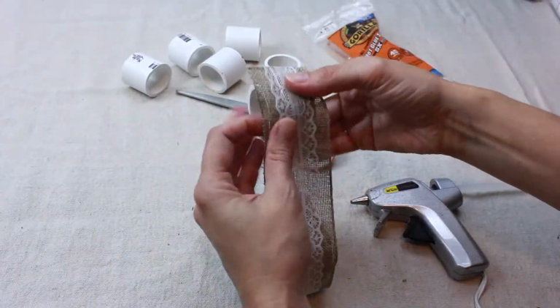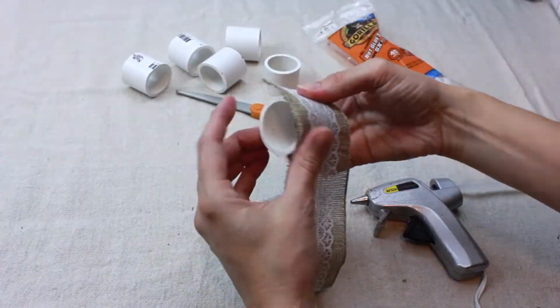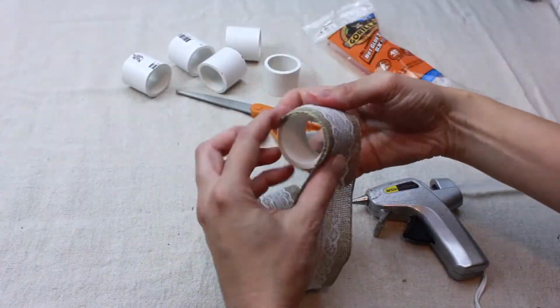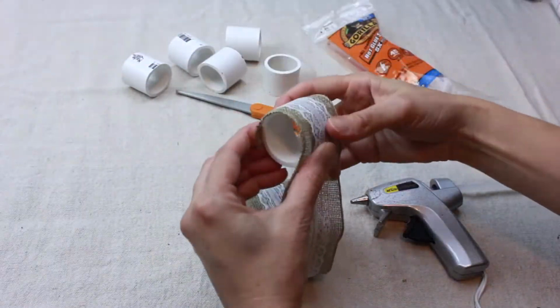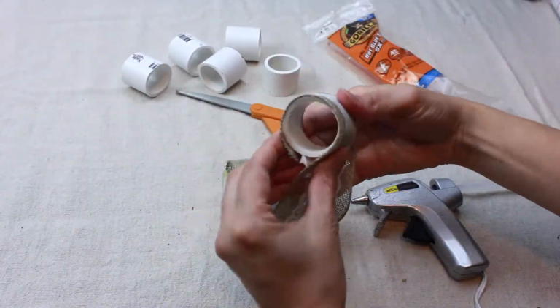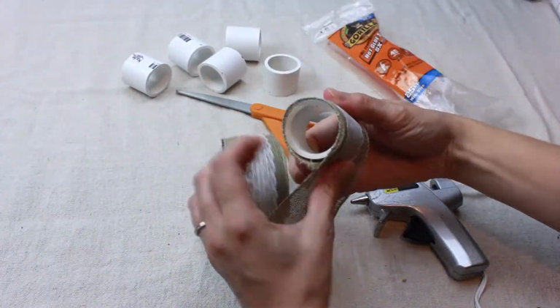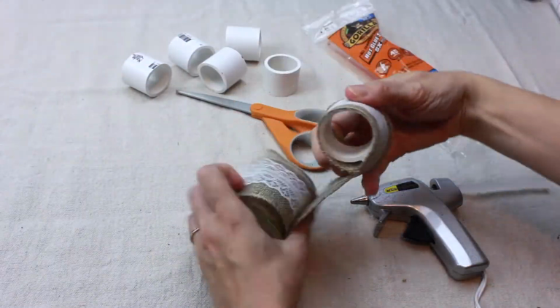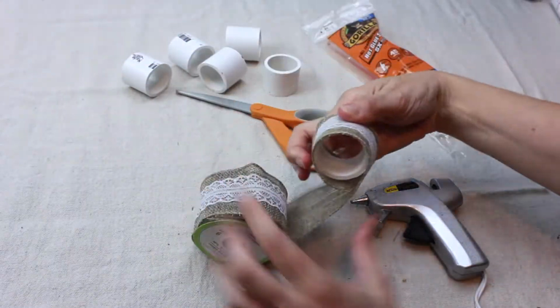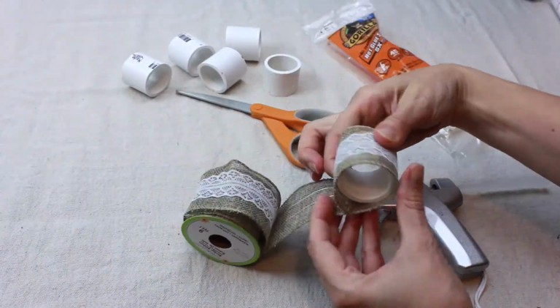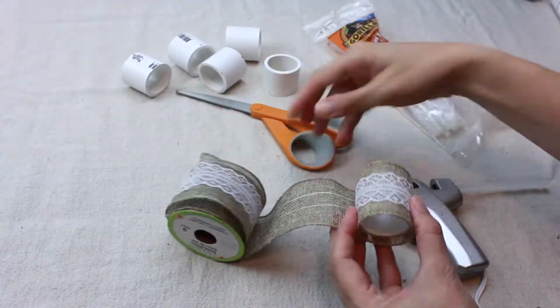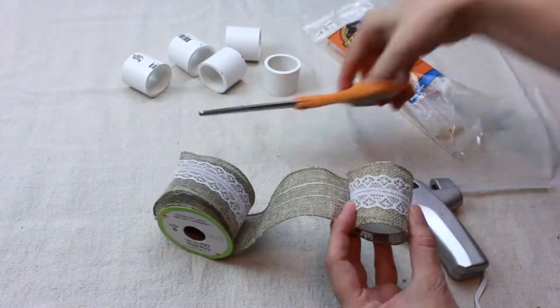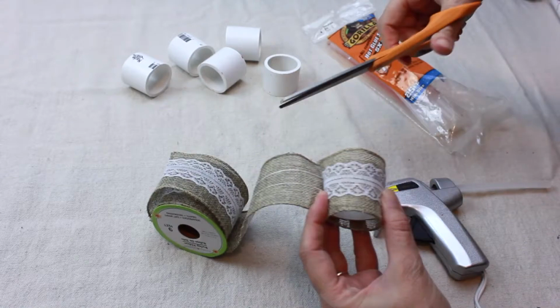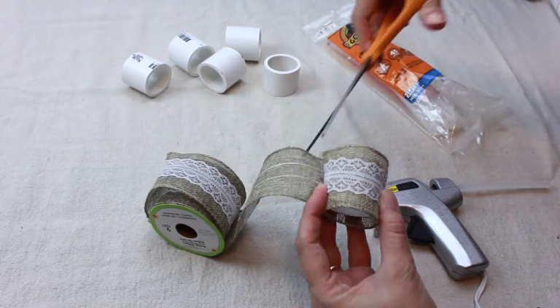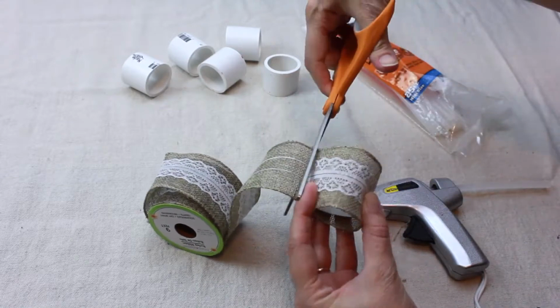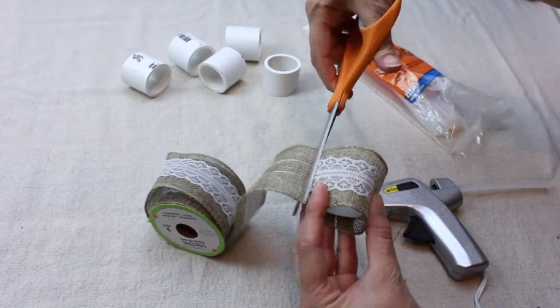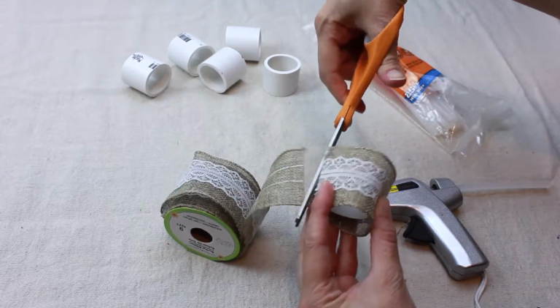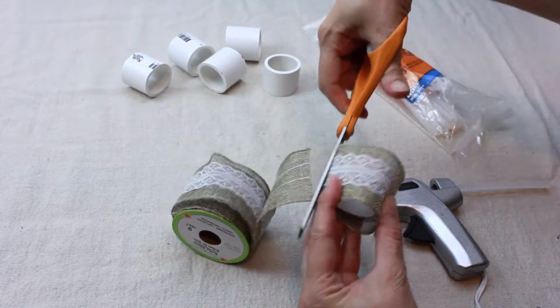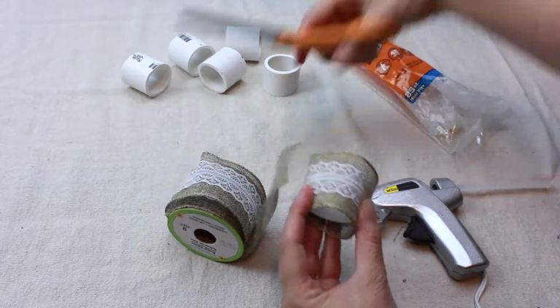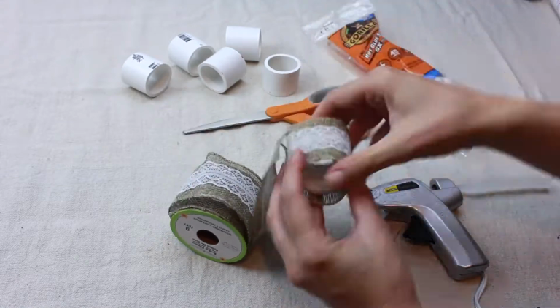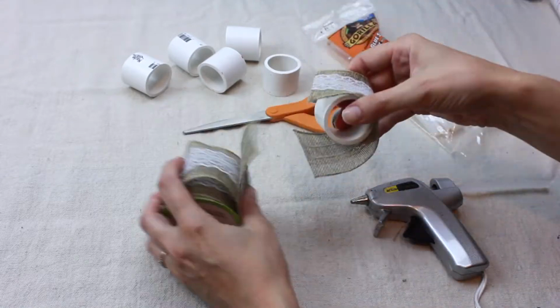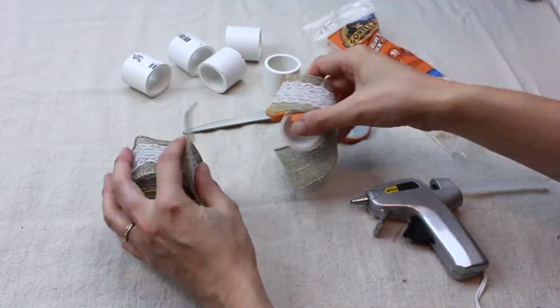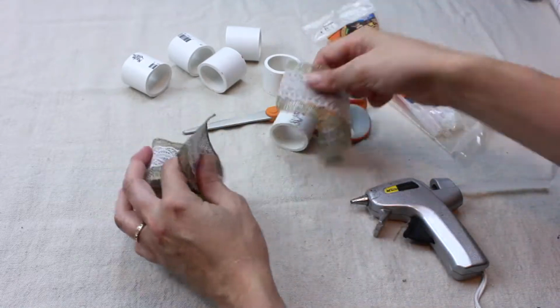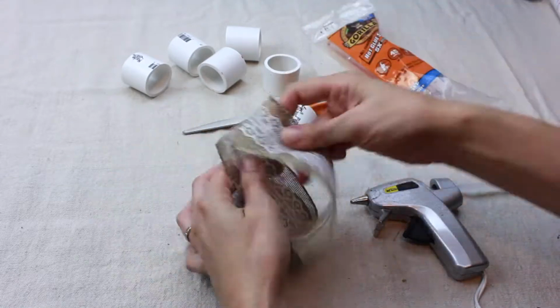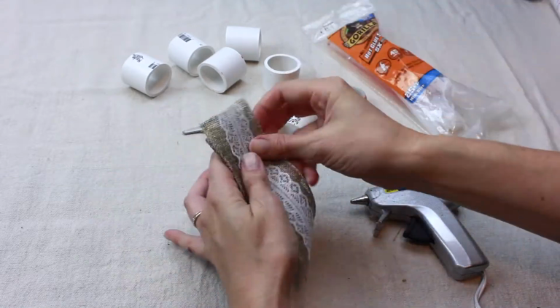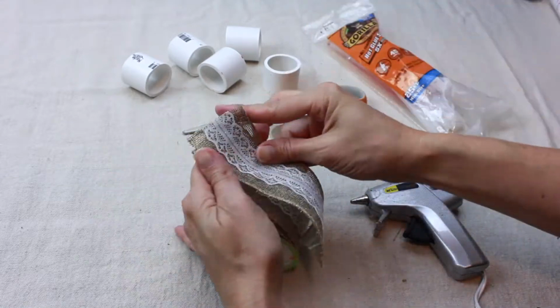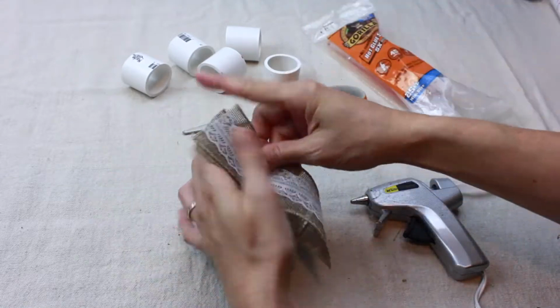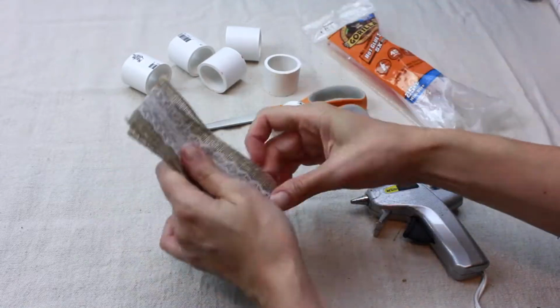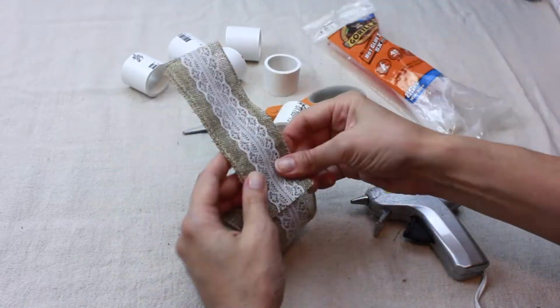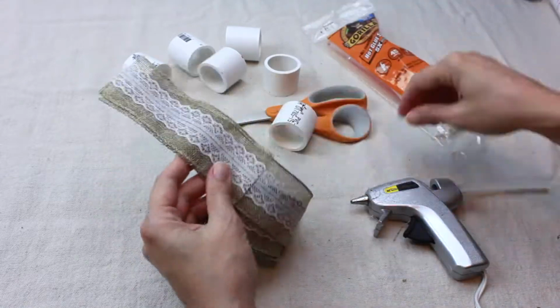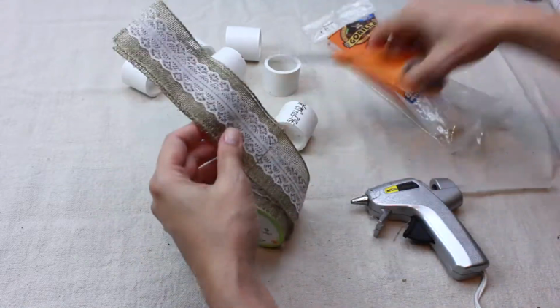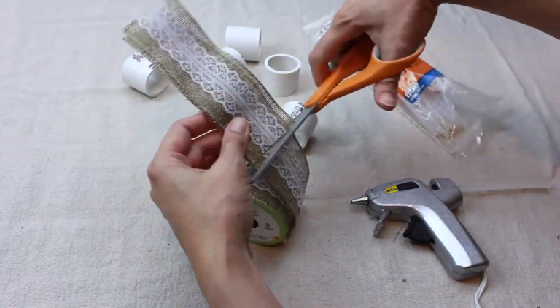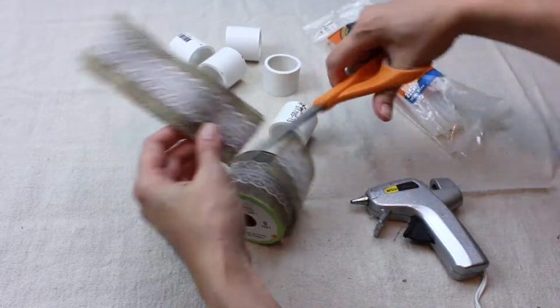Wrap the wide ribbon completely around each napkin ring, cut and hot glue into place.